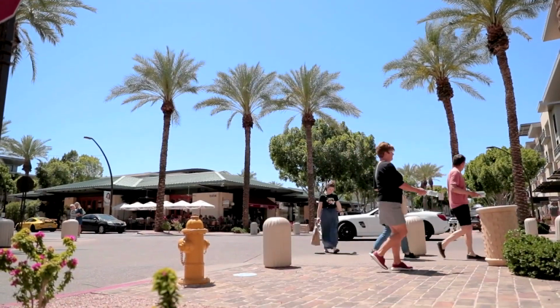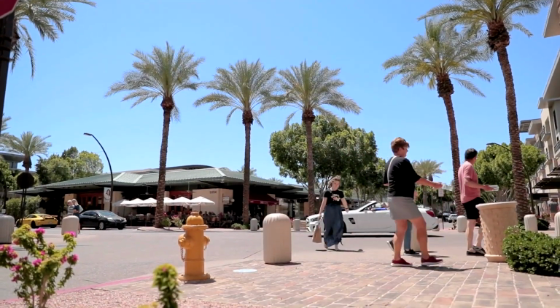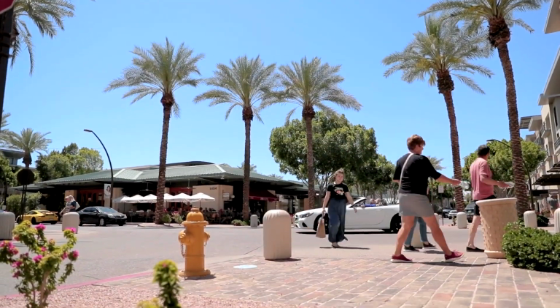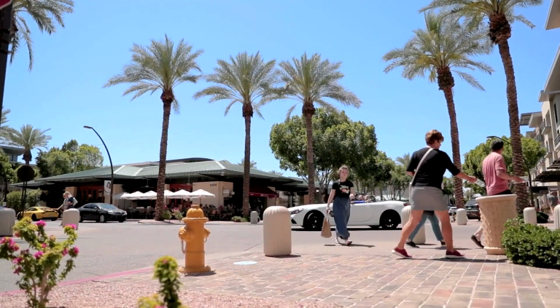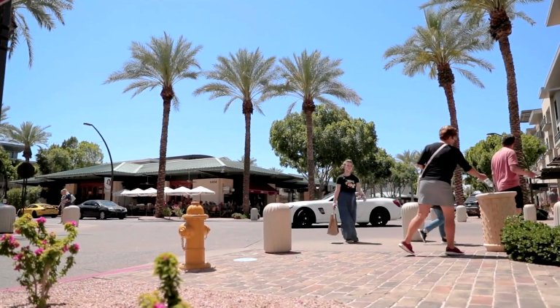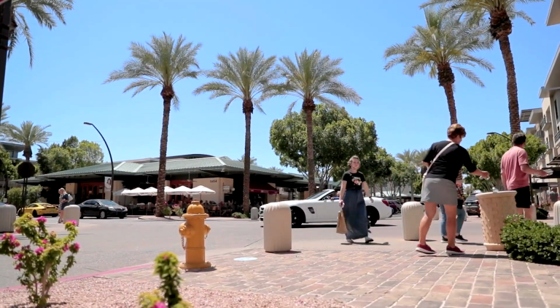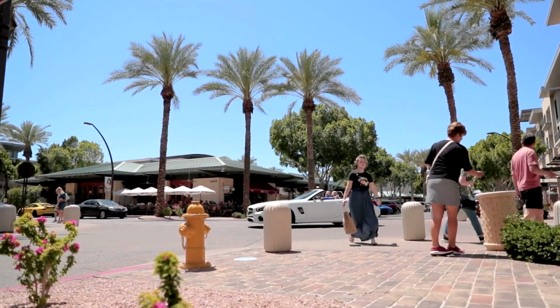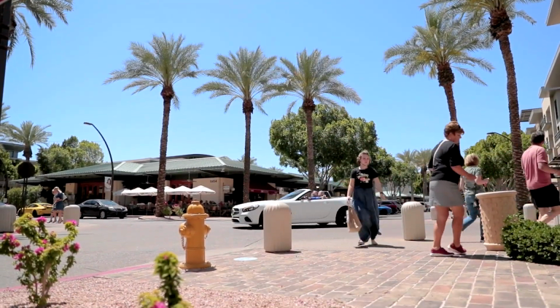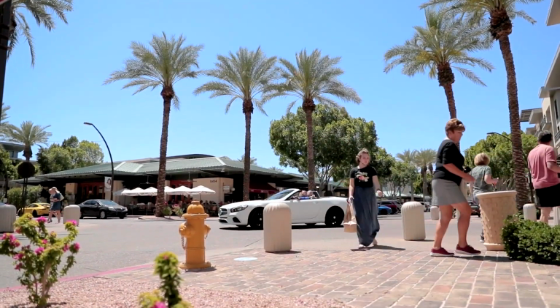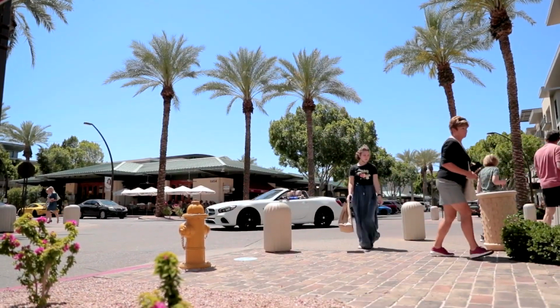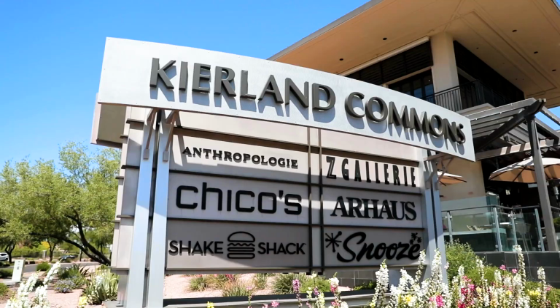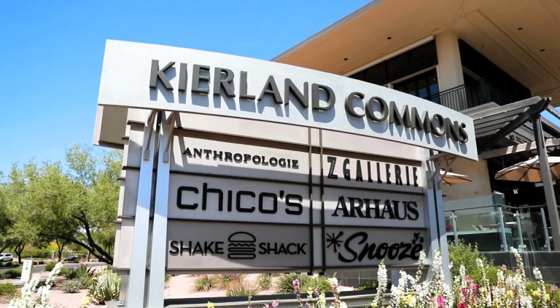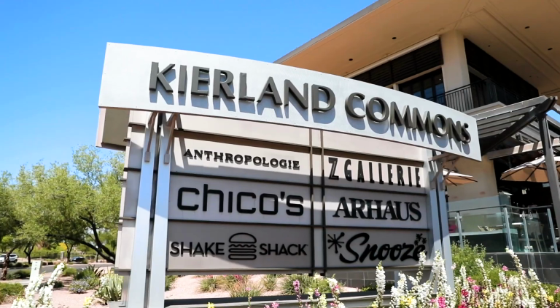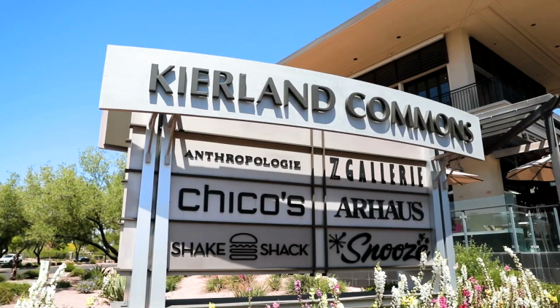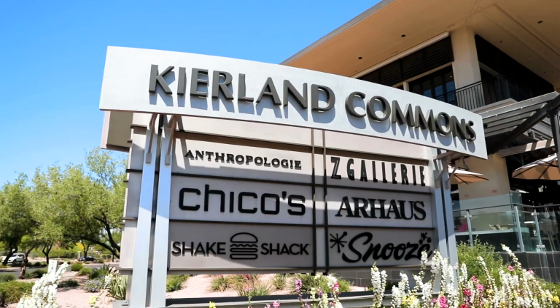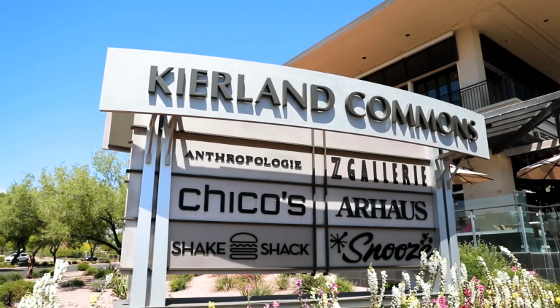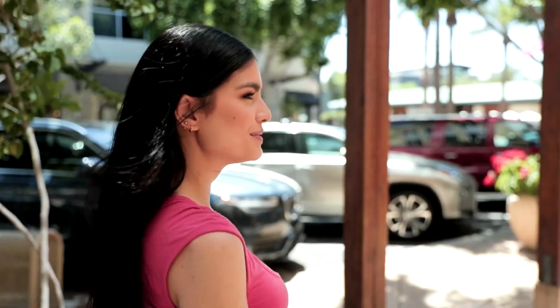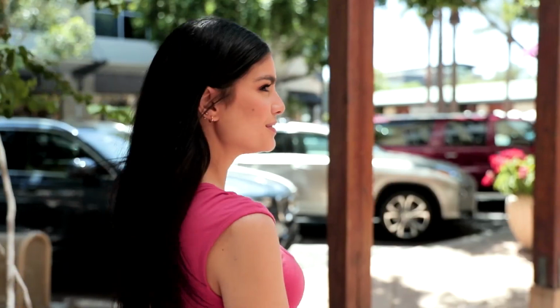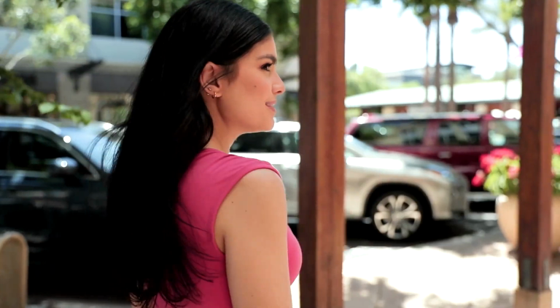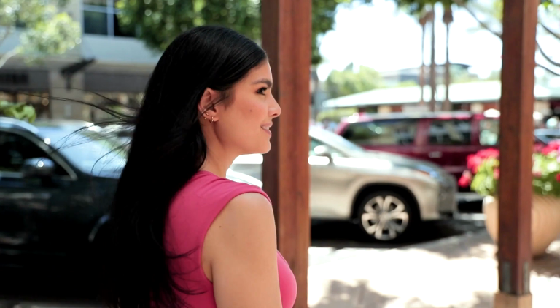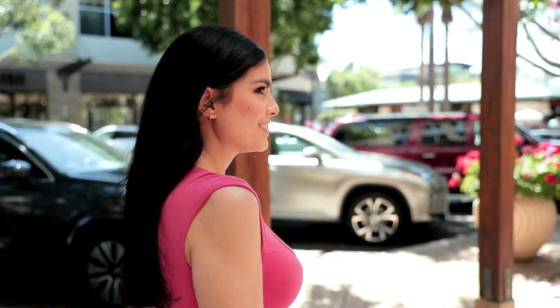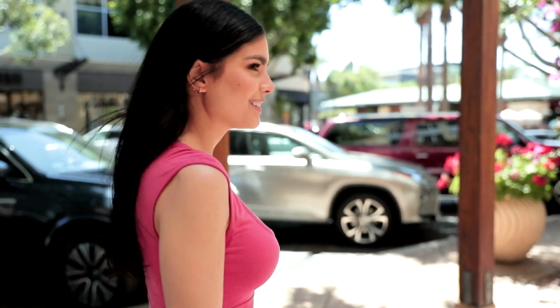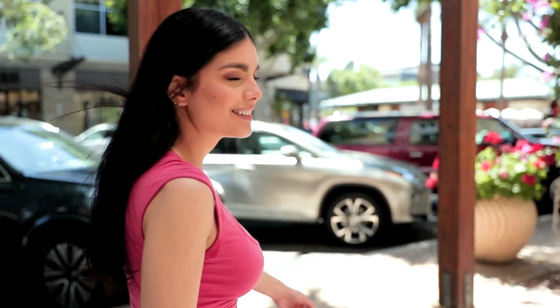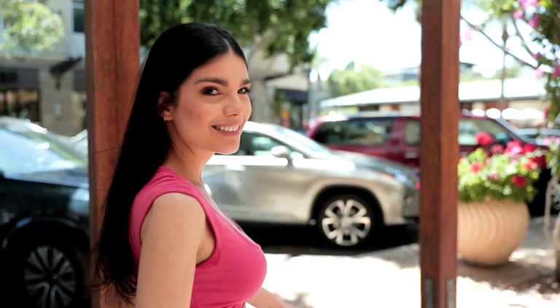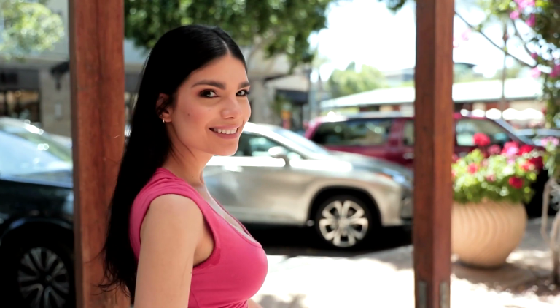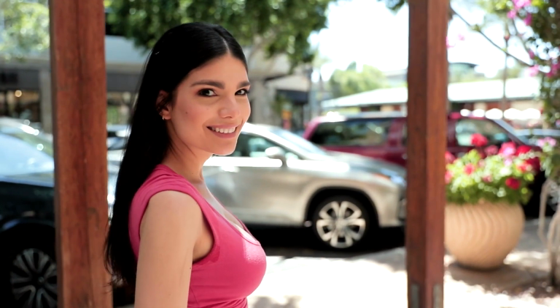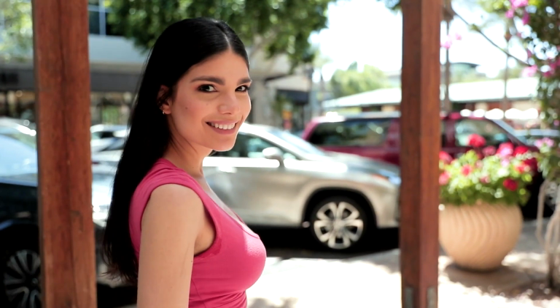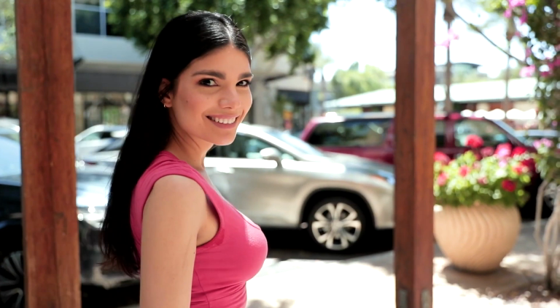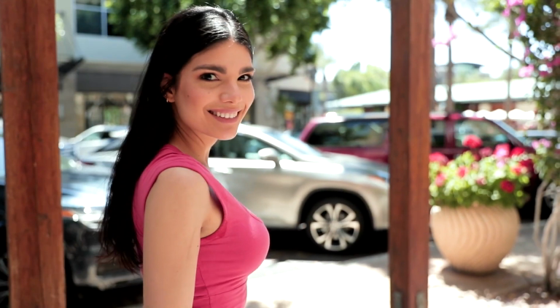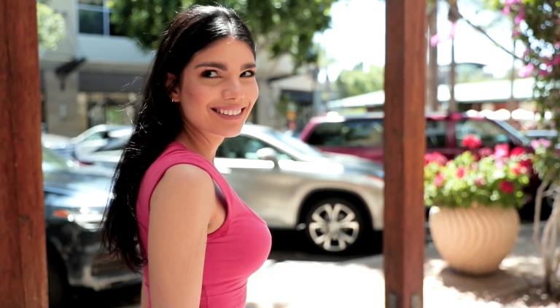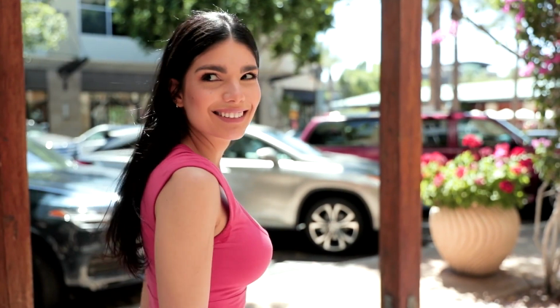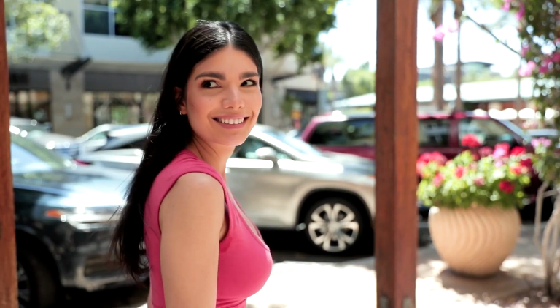A sign for Kierland Golf Club. An iron hits a golf ball. Two golfers hike across a green under a cloudy blue sky.